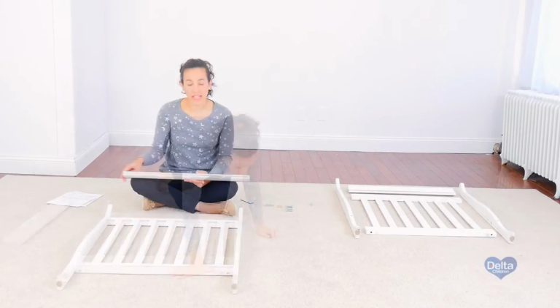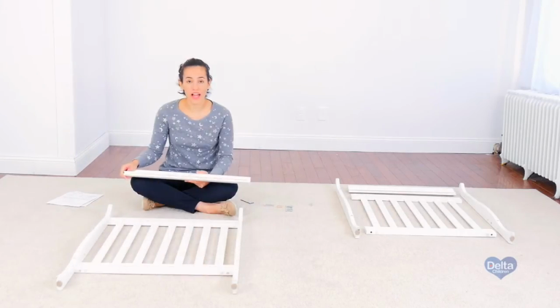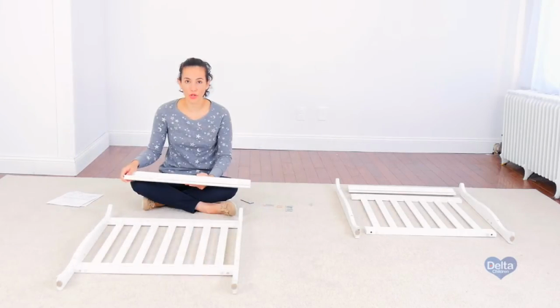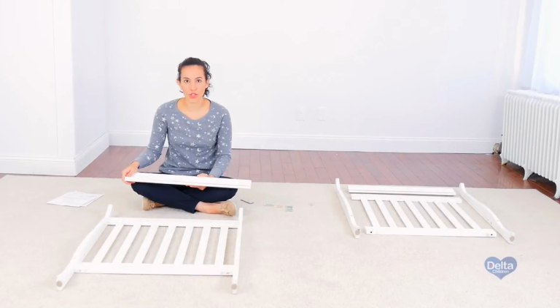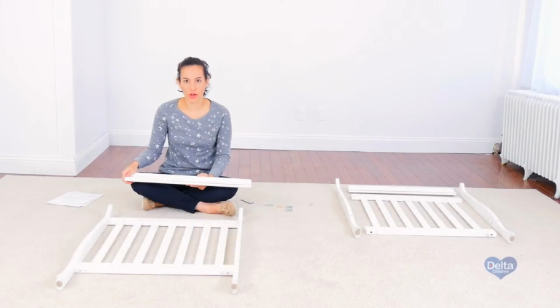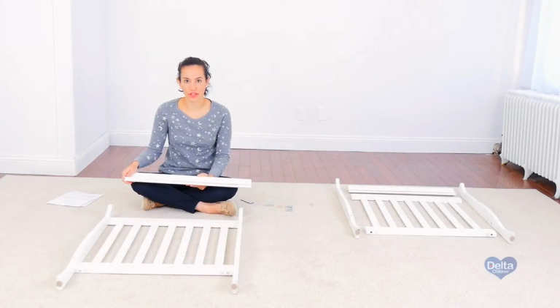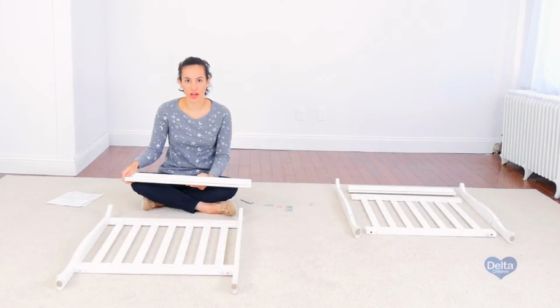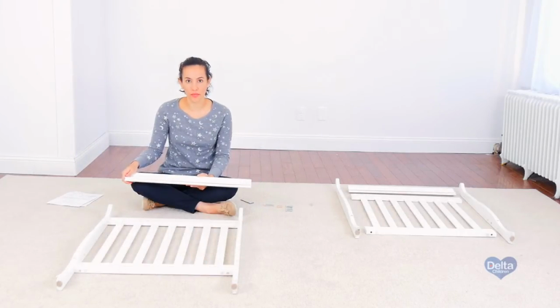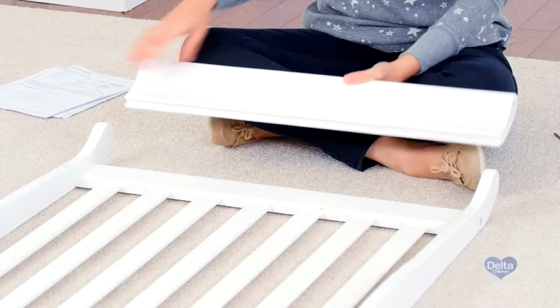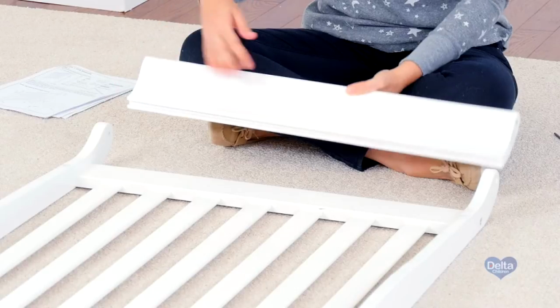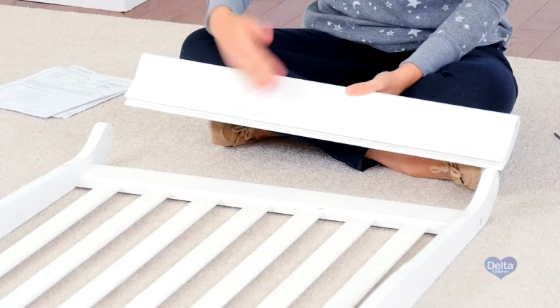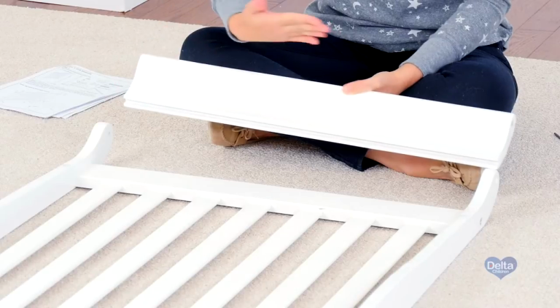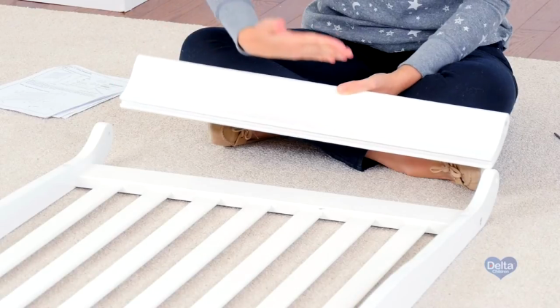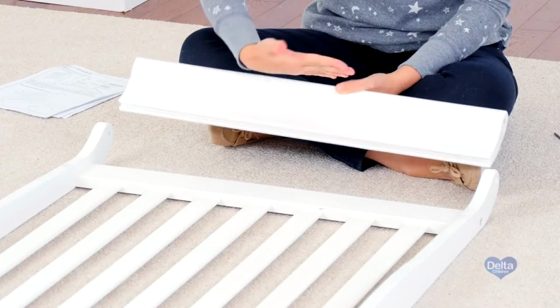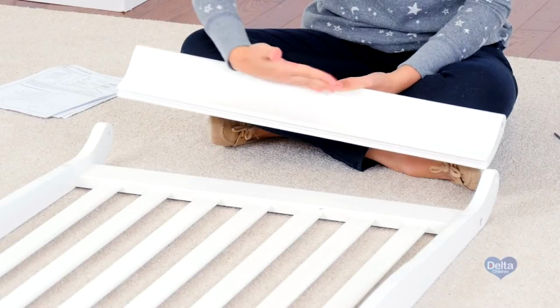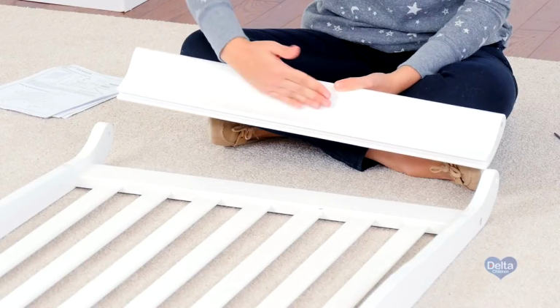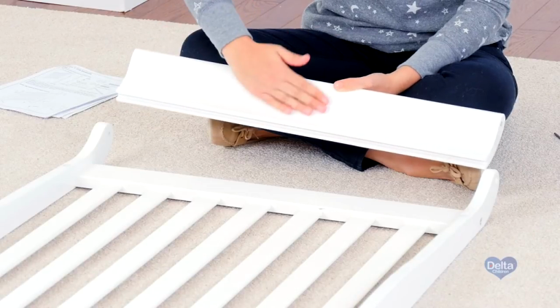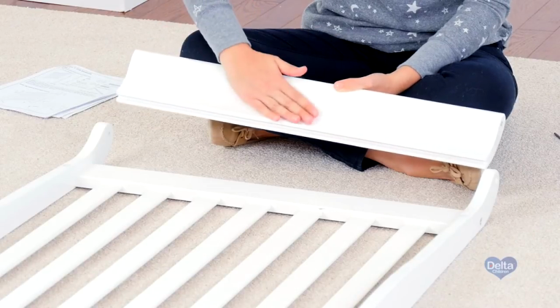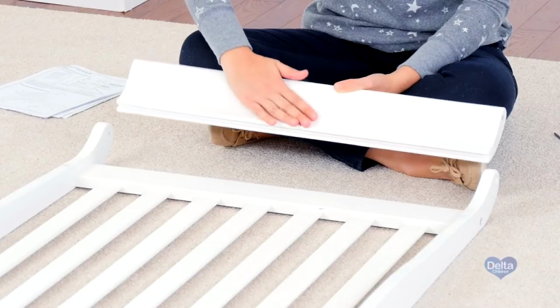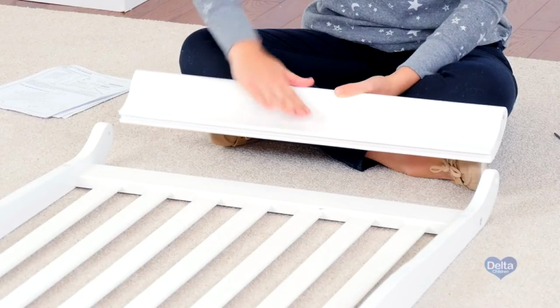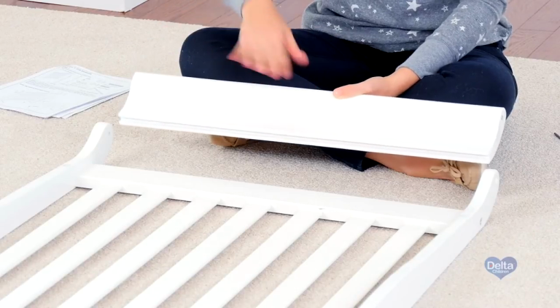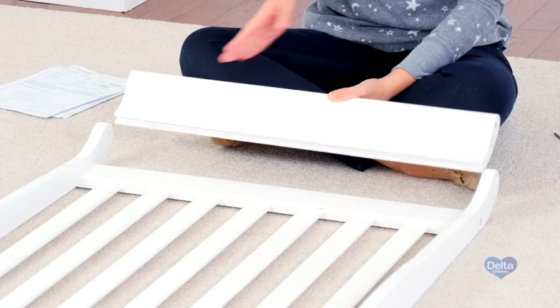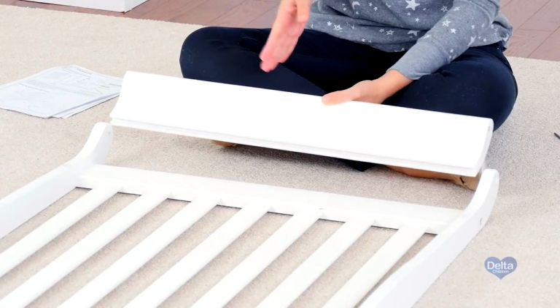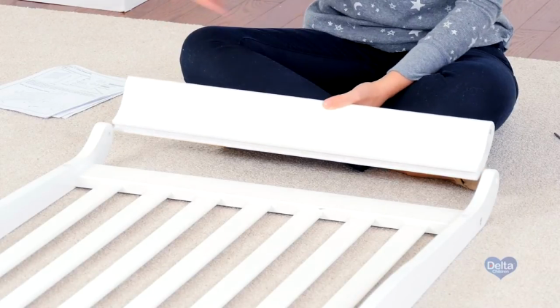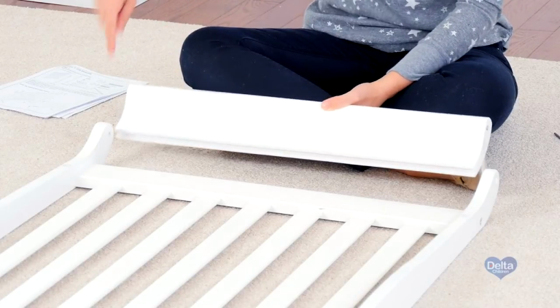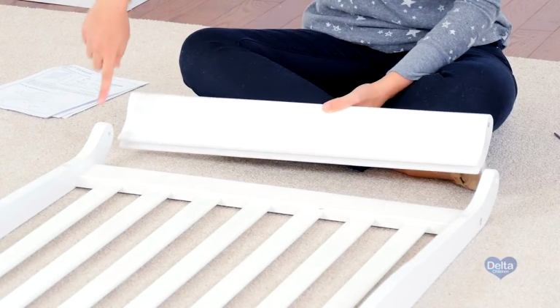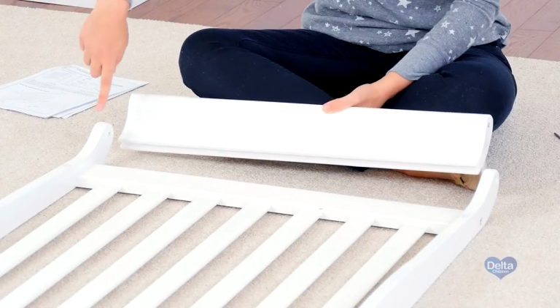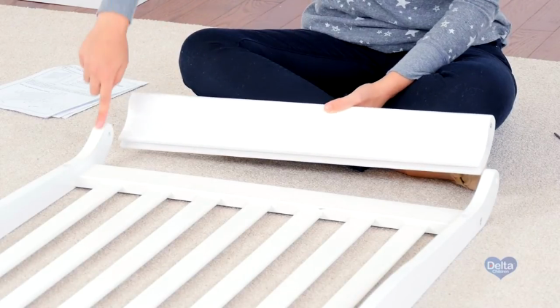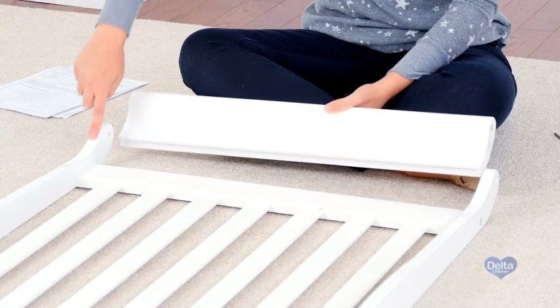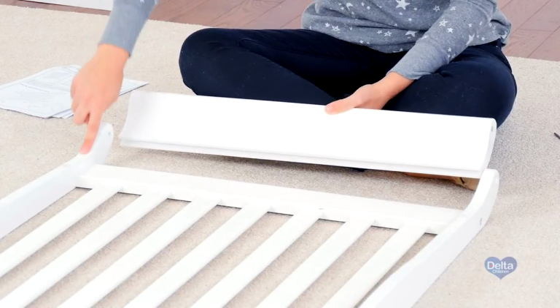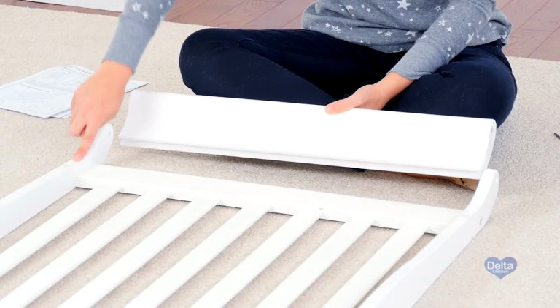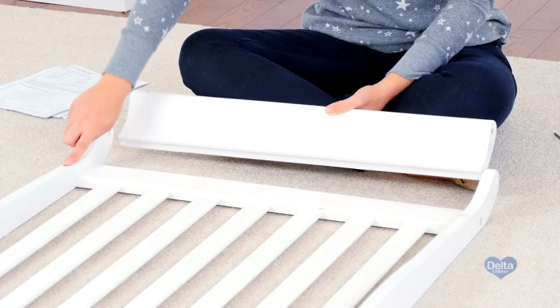Now we're going to work on the top. Make sure that the curvature of the top follows the curvature of the legs.